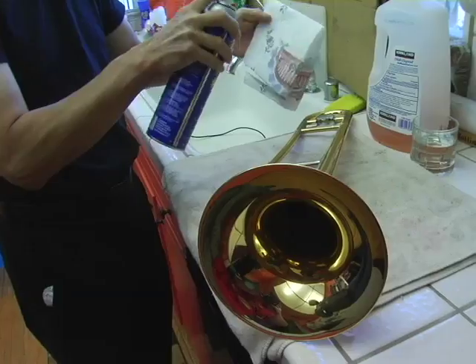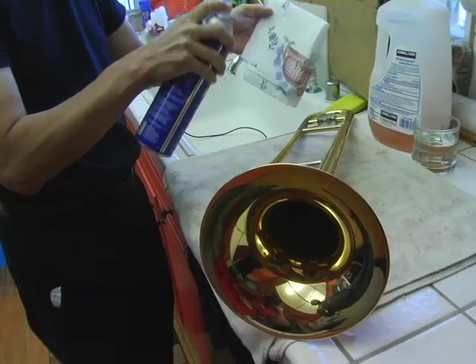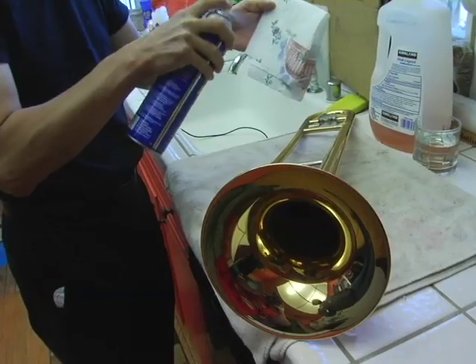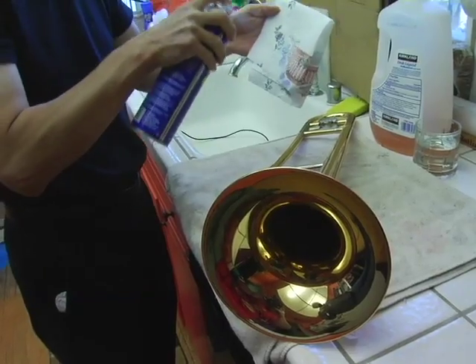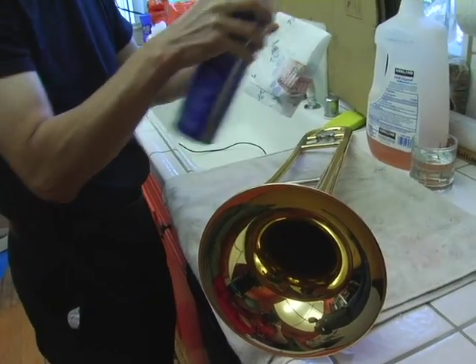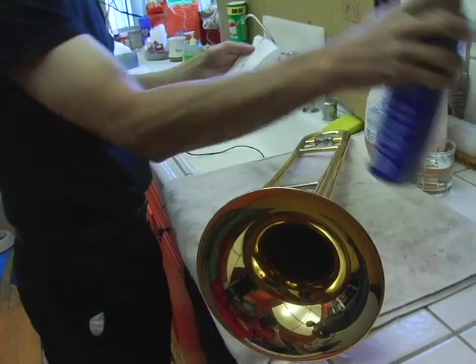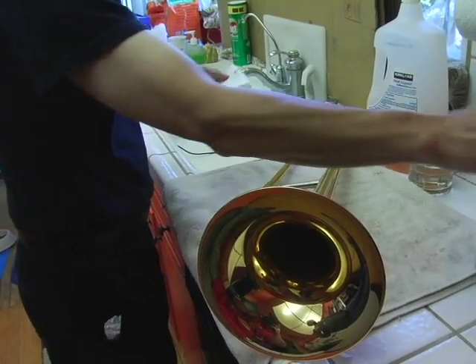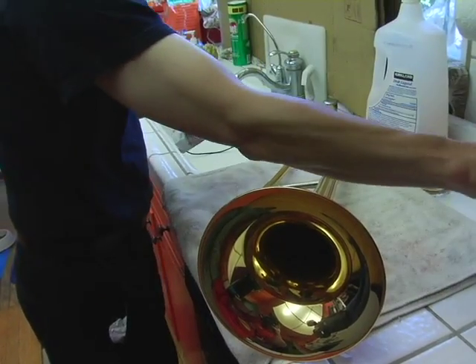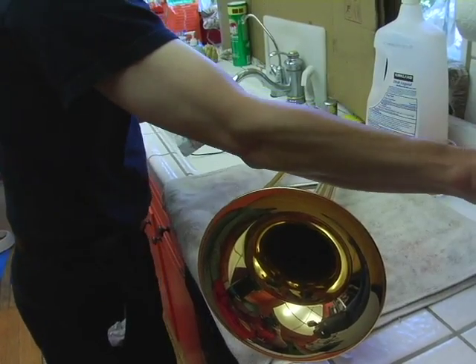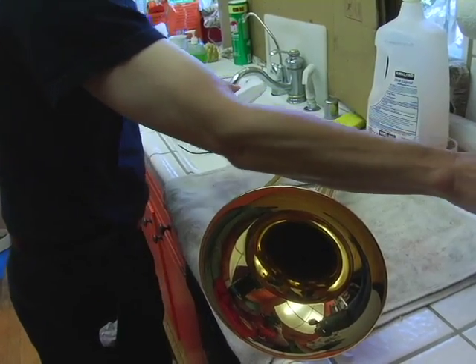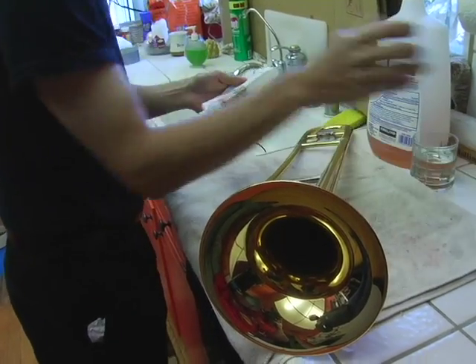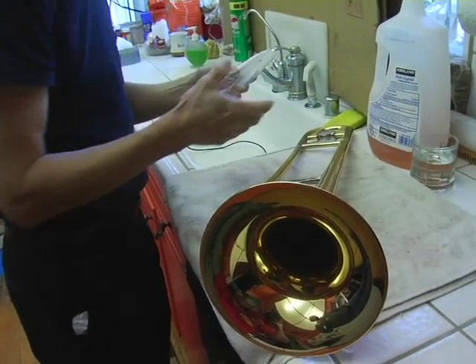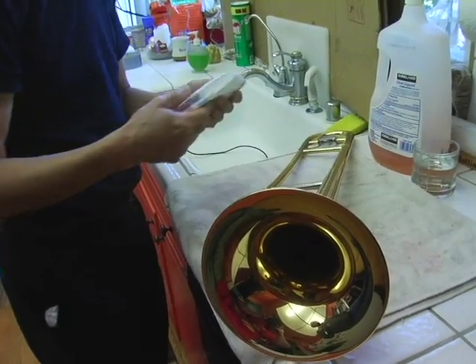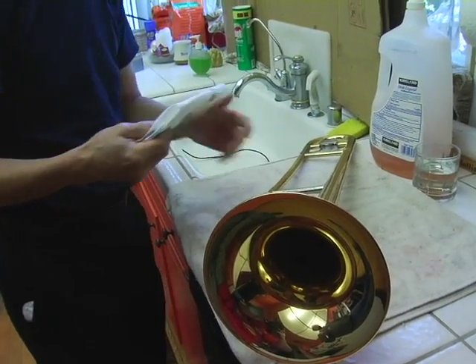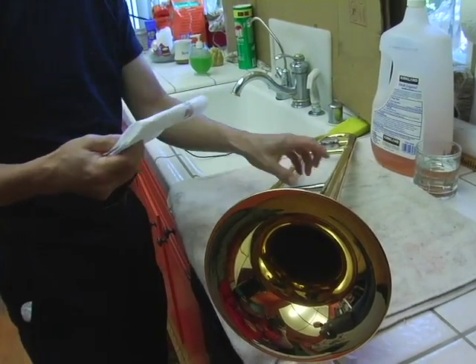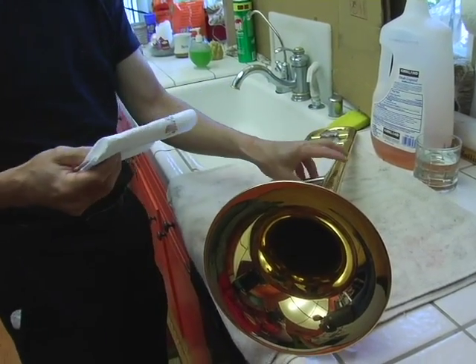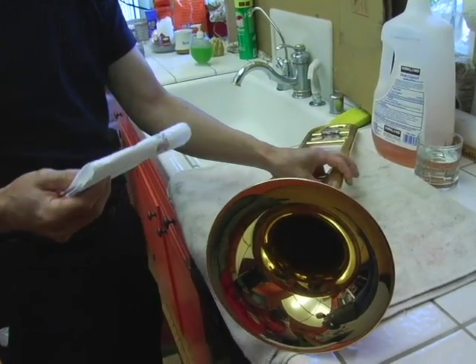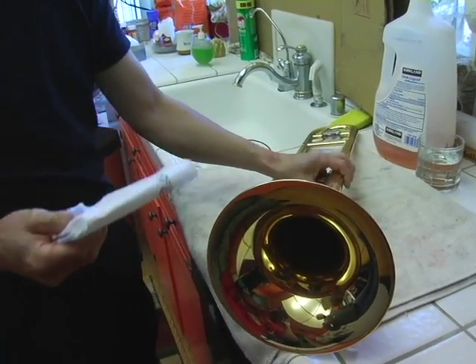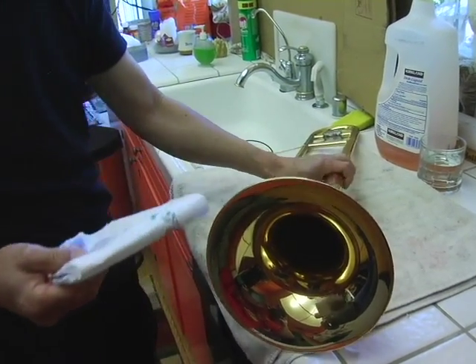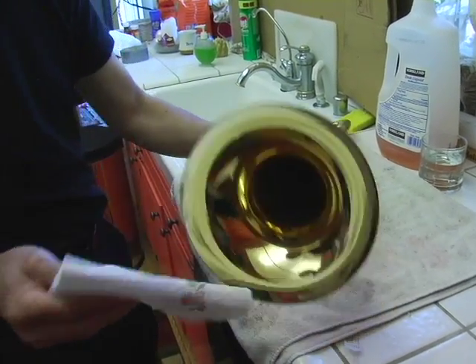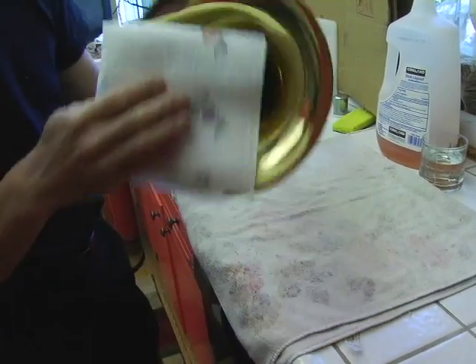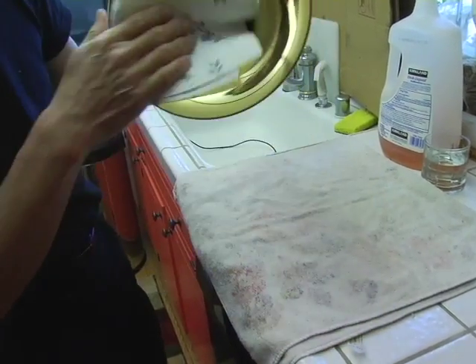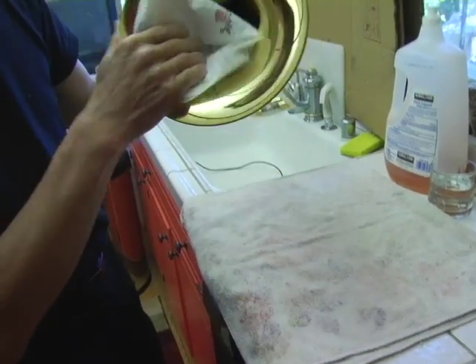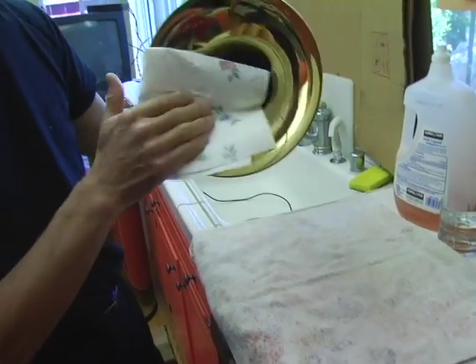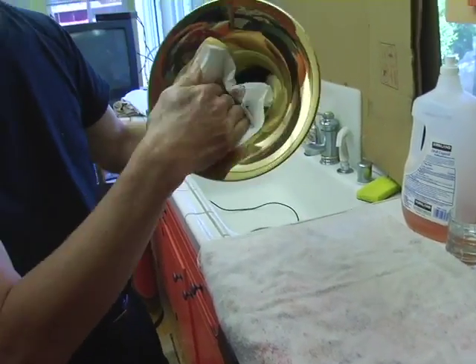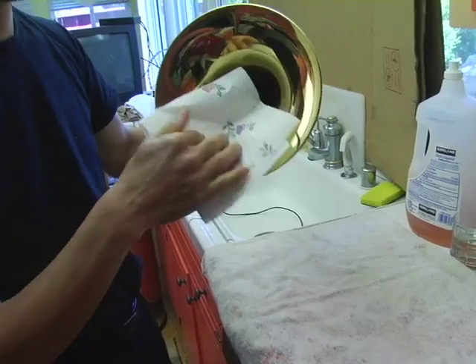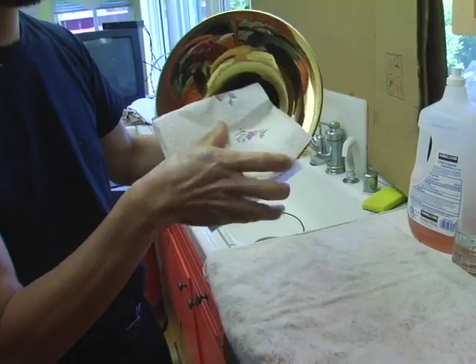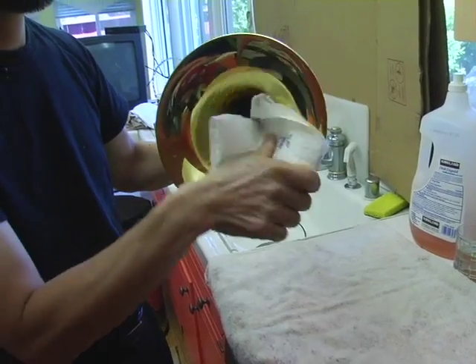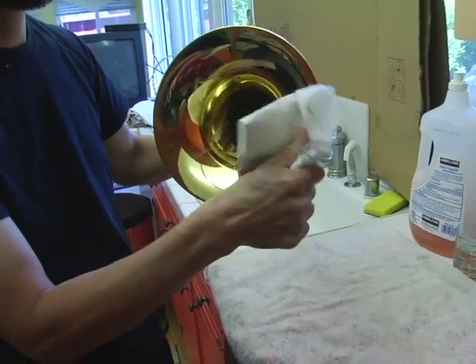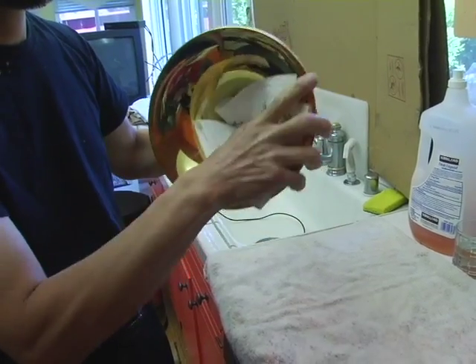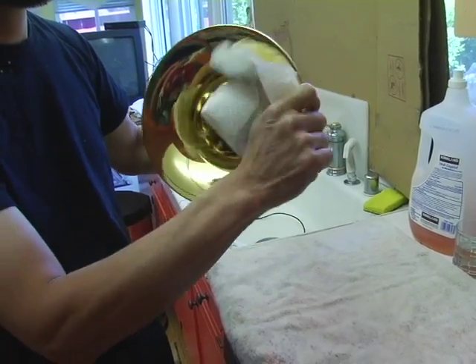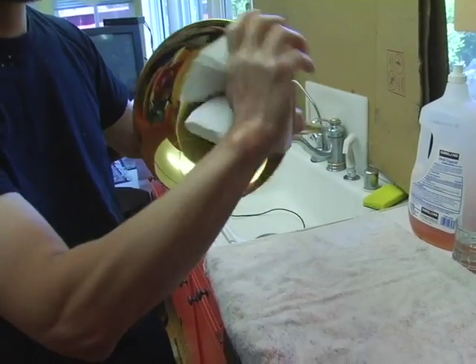If you'd like to clean the bell off, use a little window cleaner on a paper towel and wipe the bell off to make it look nice and shiny.